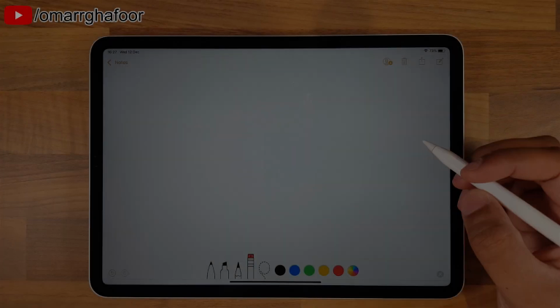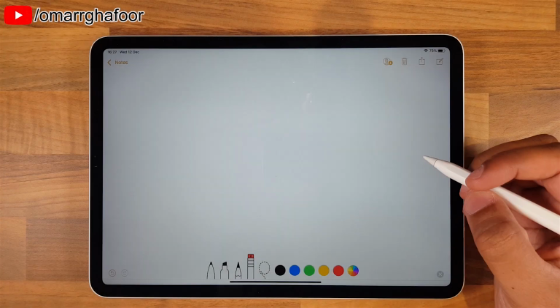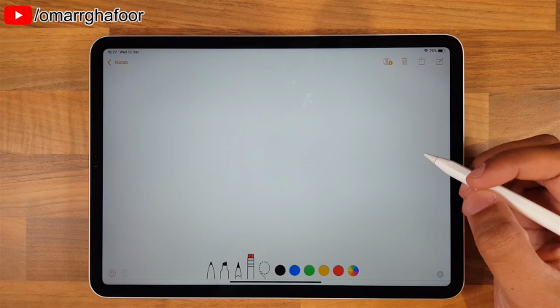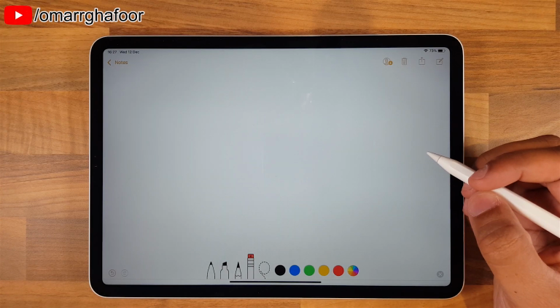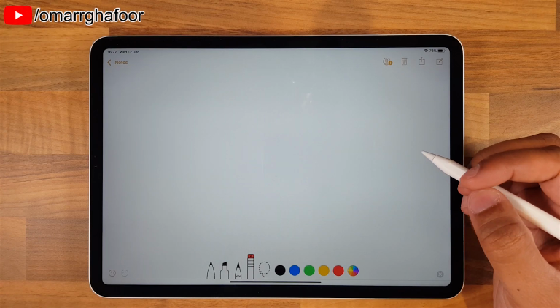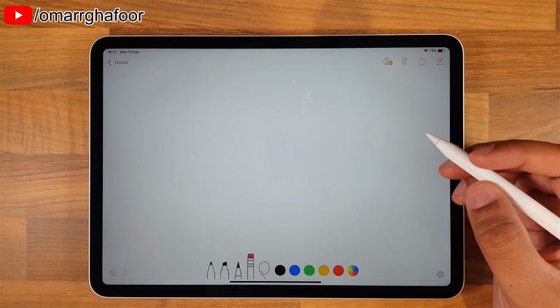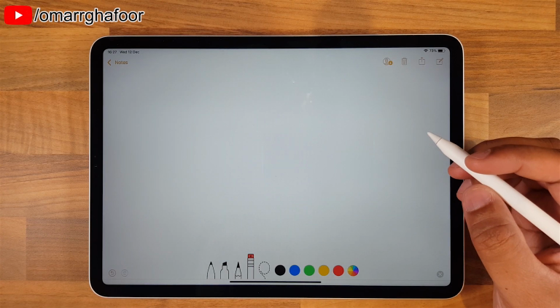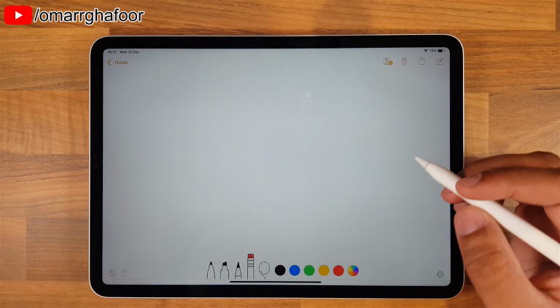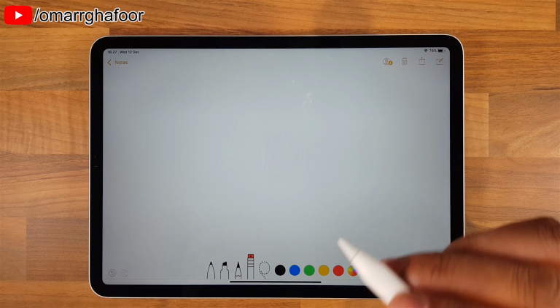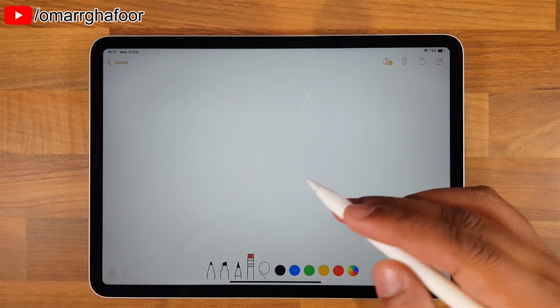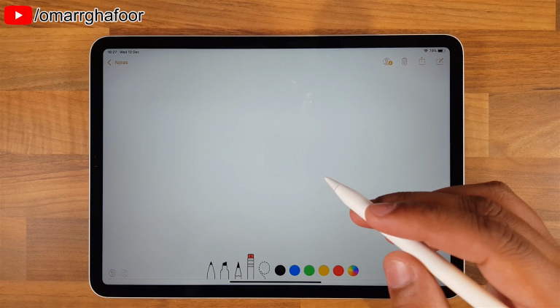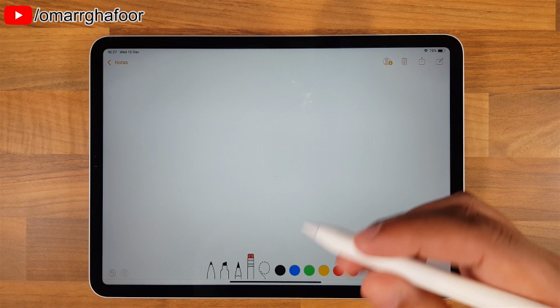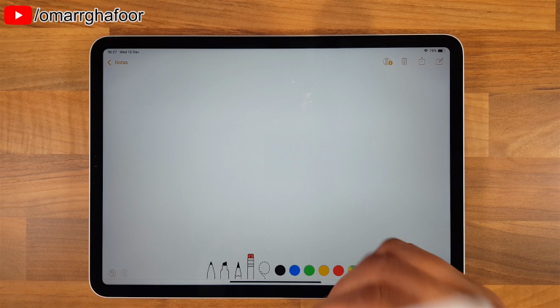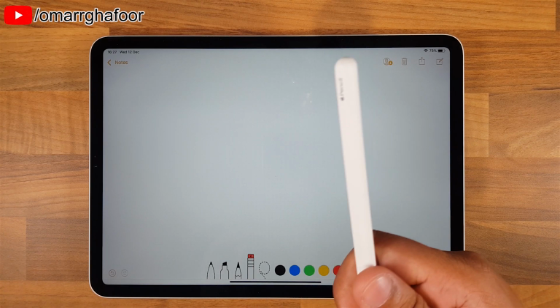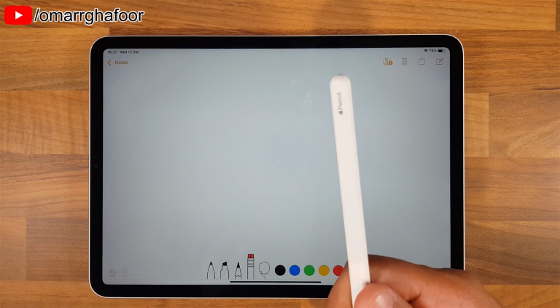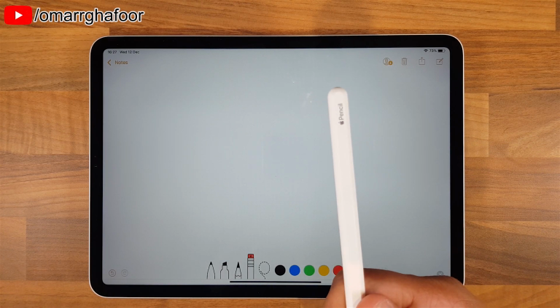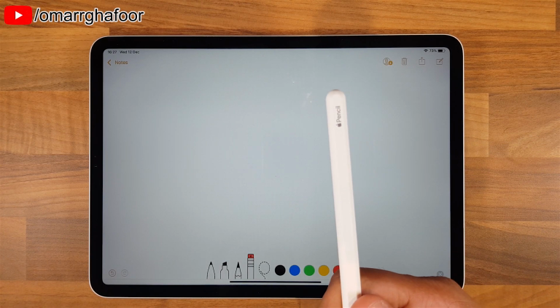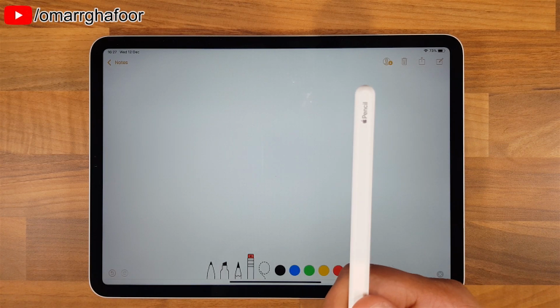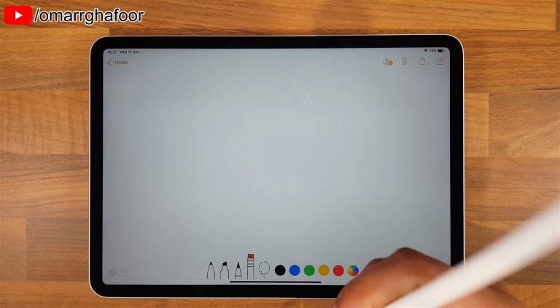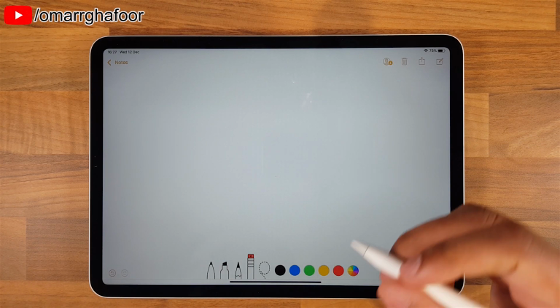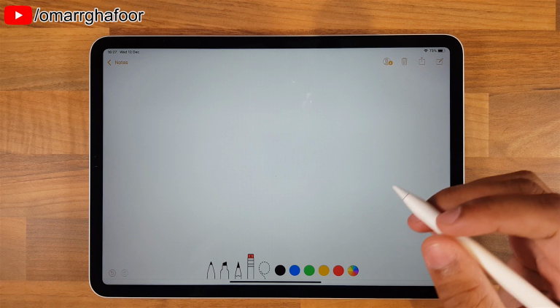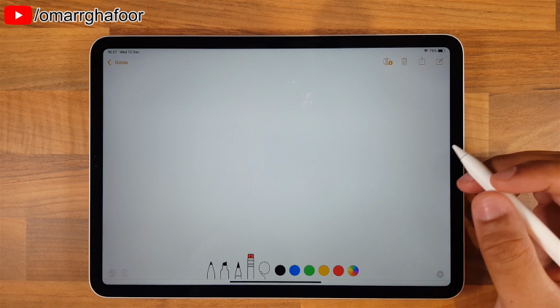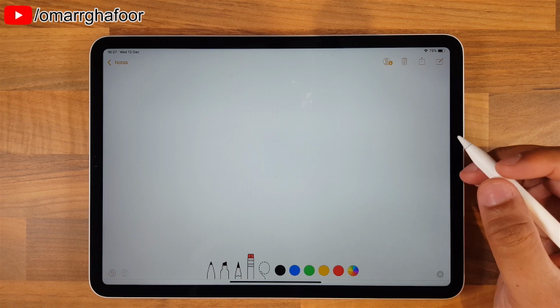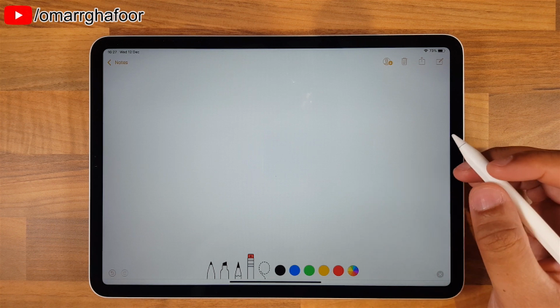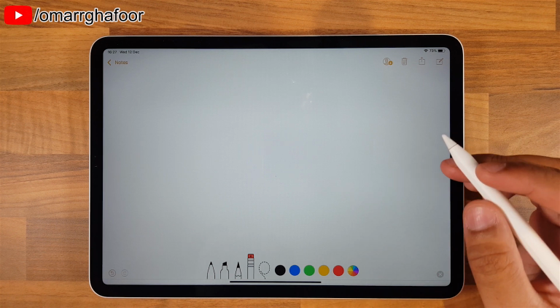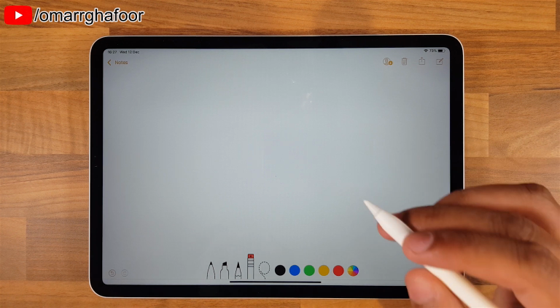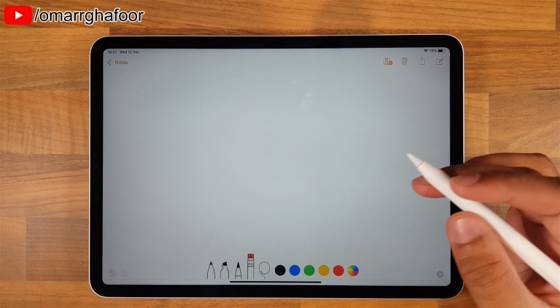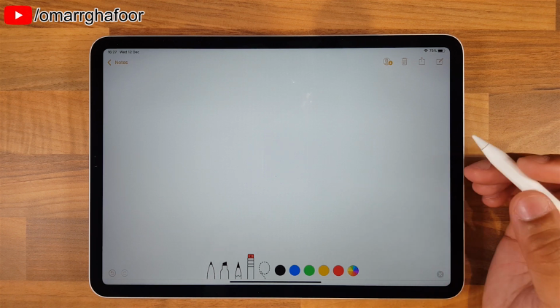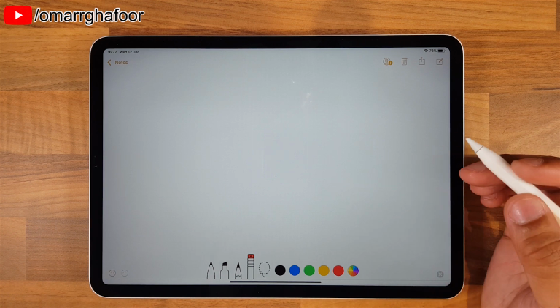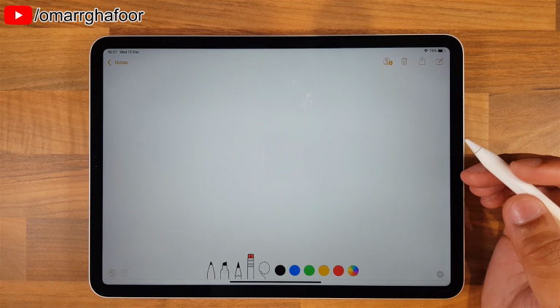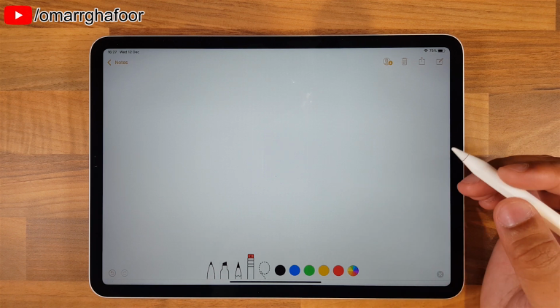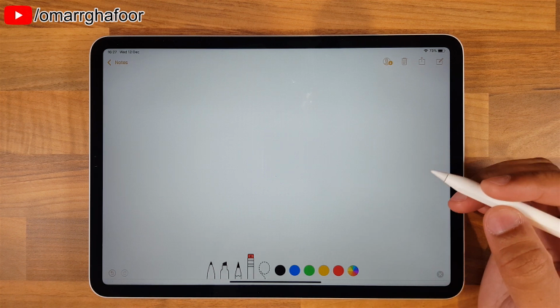Hey guys, Omar here with the iPad Pro and an Apple Pencil. Today I'm just going to show you the basics of how to use a pencil.